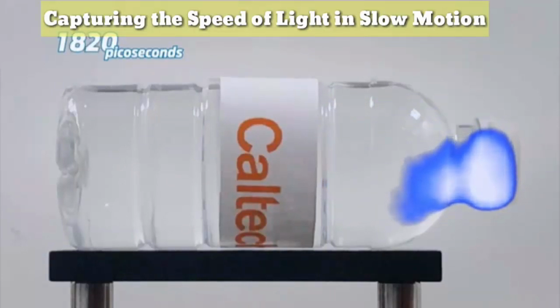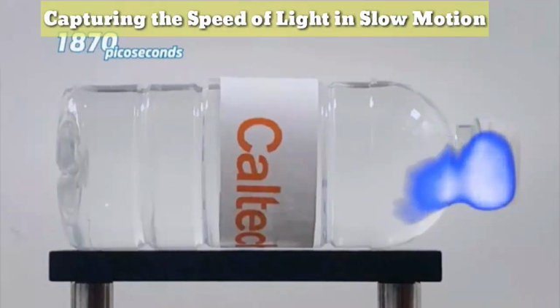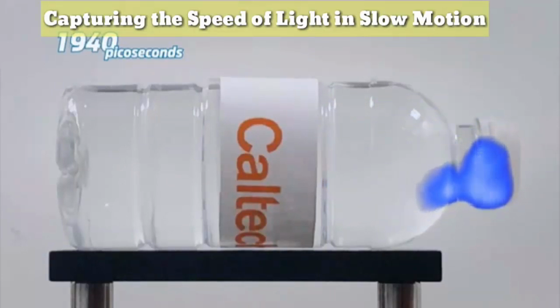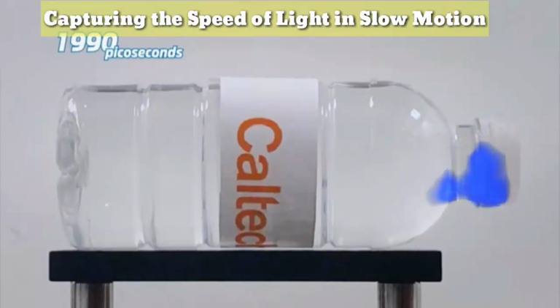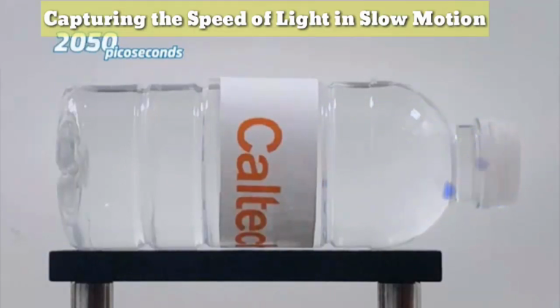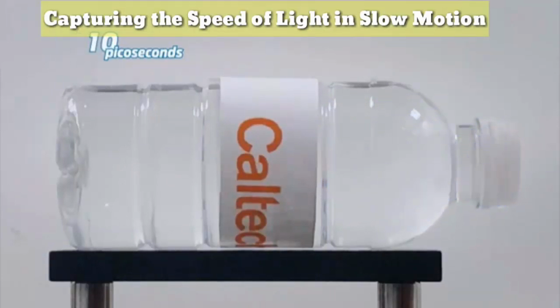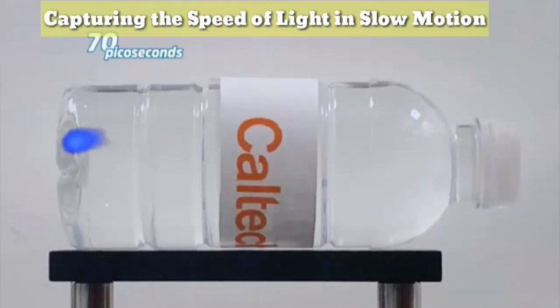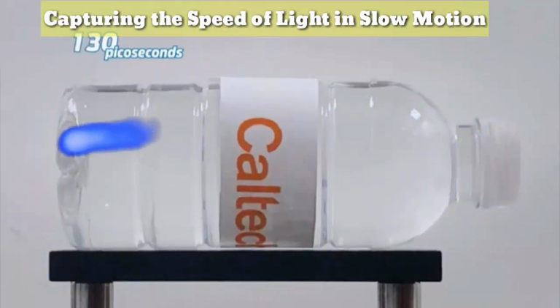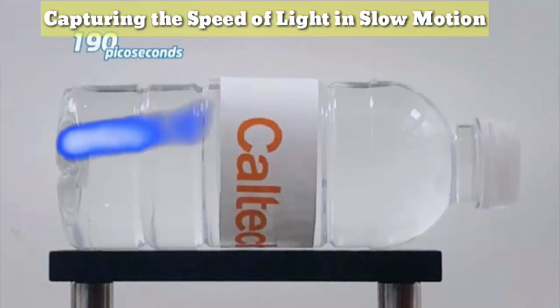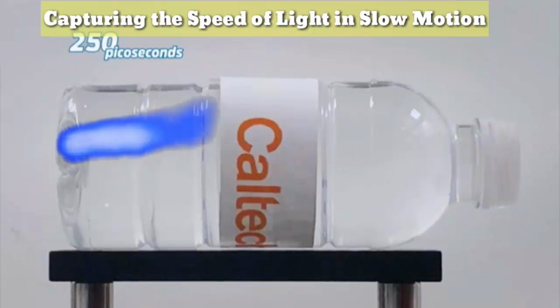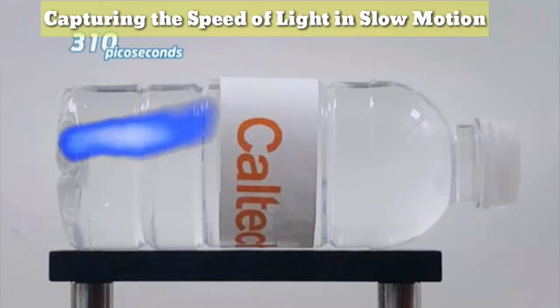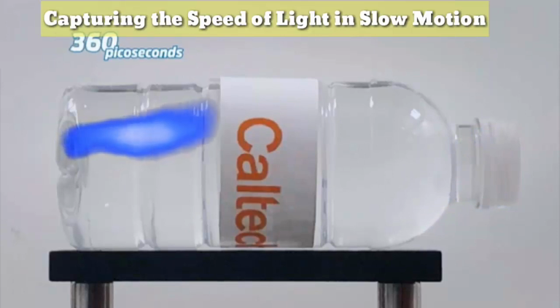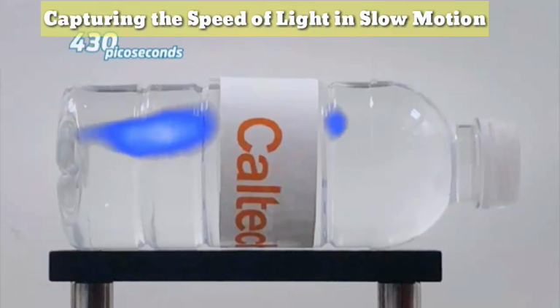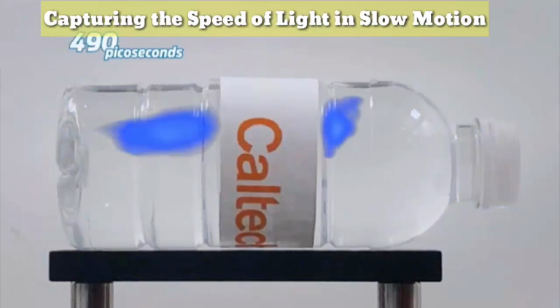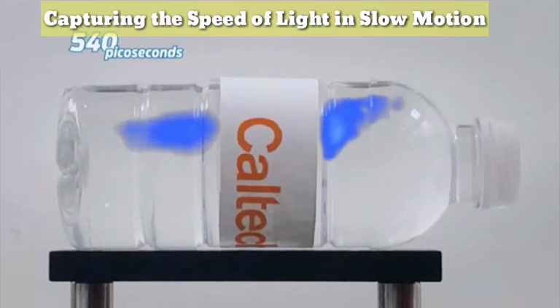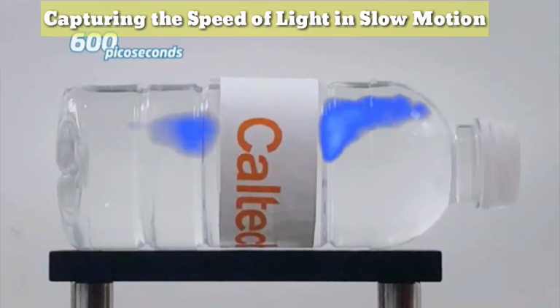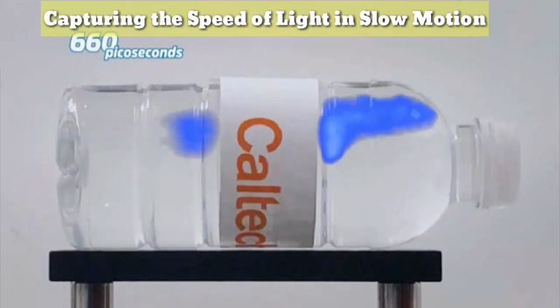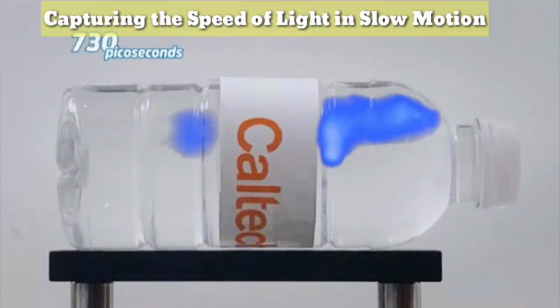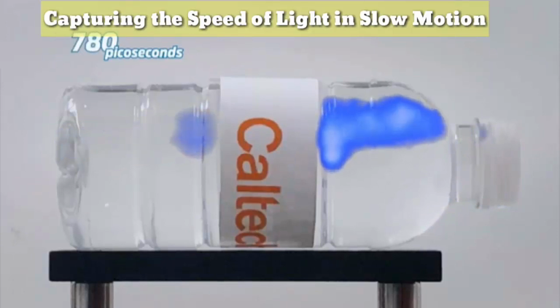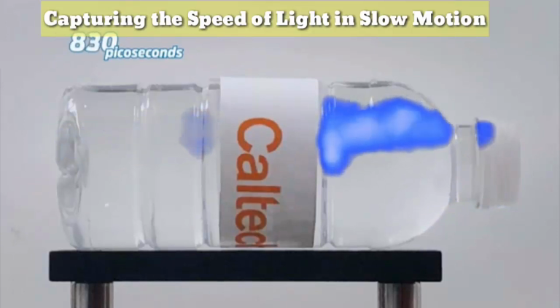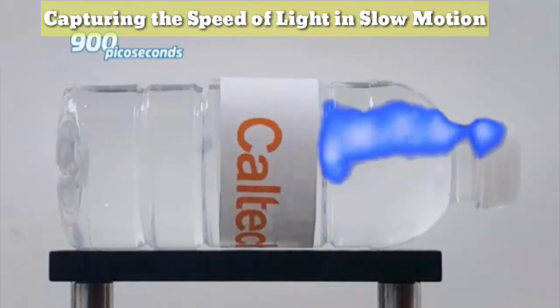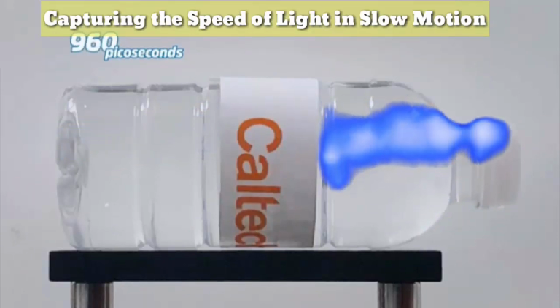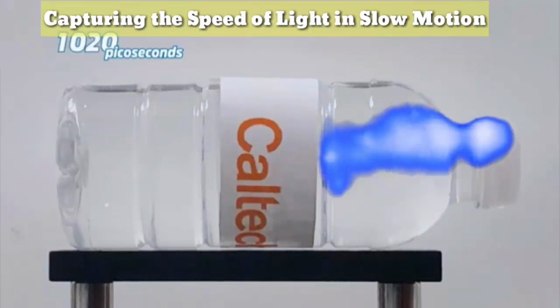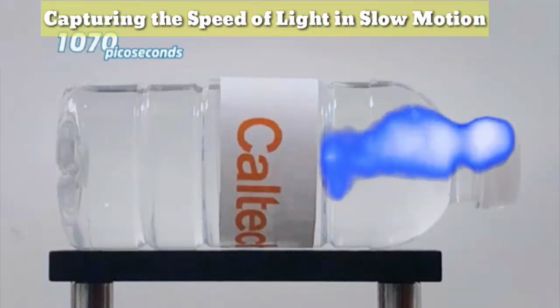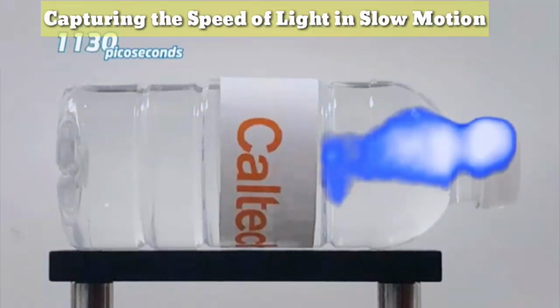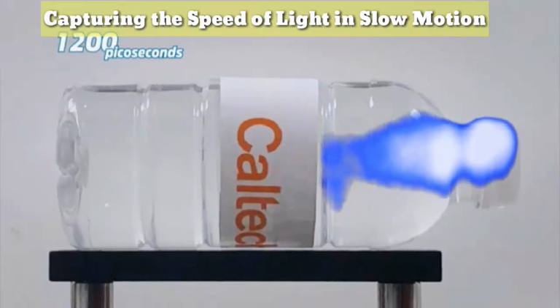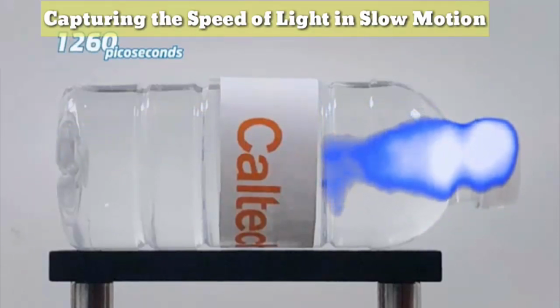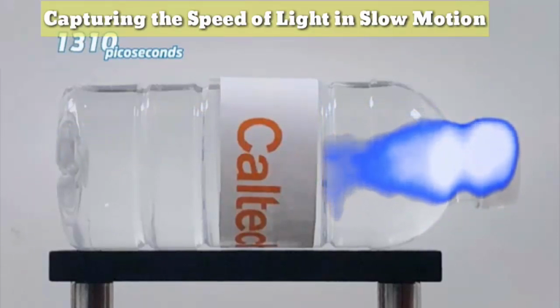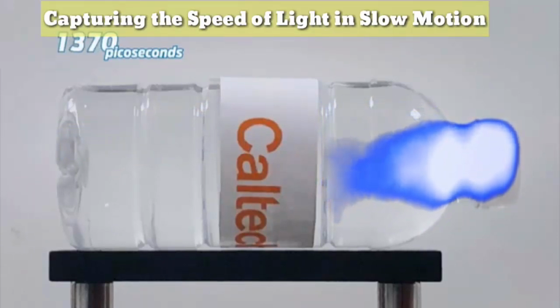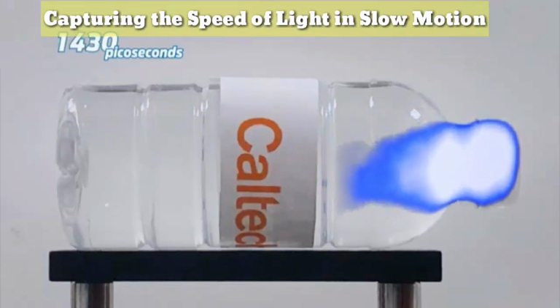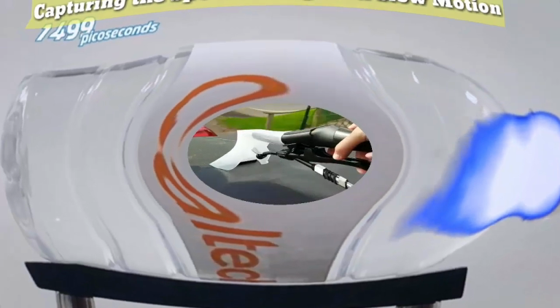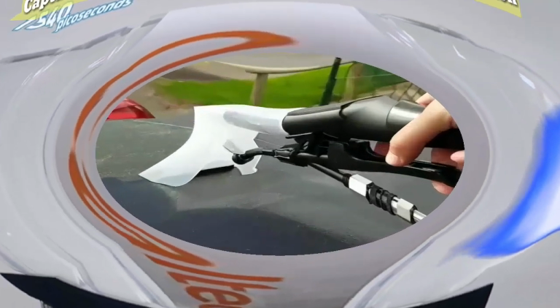To follow the light moving through the bottle. It may not look like it, but this is actually real. It's refracting the photon.